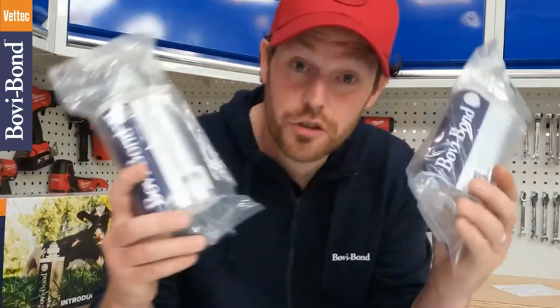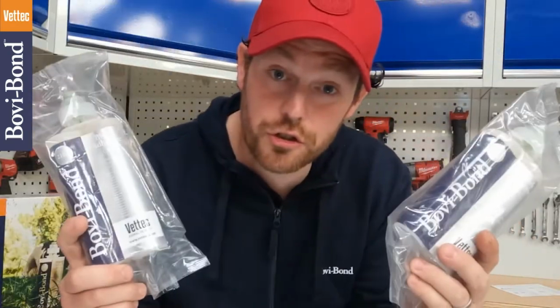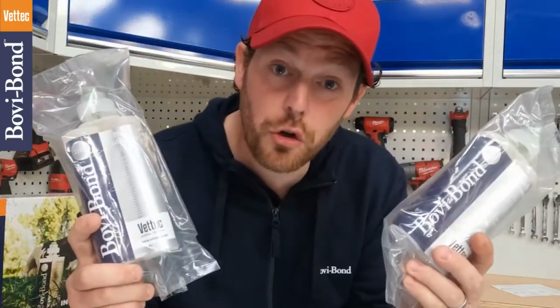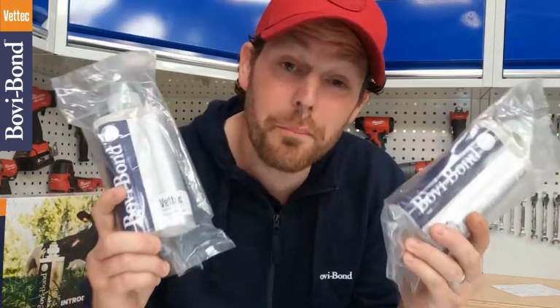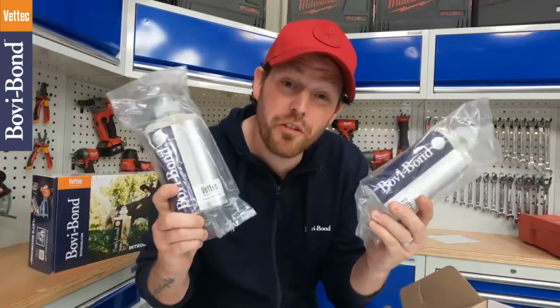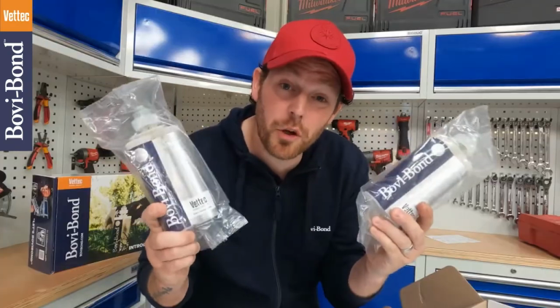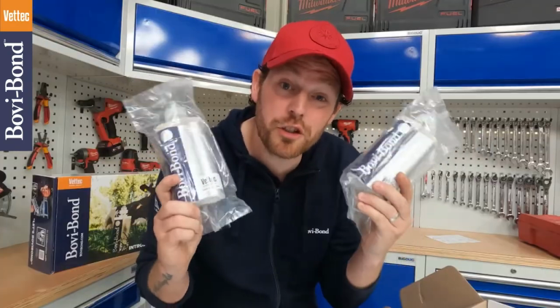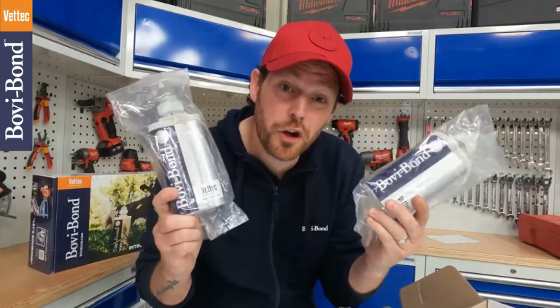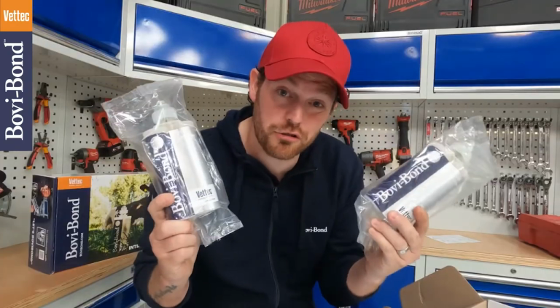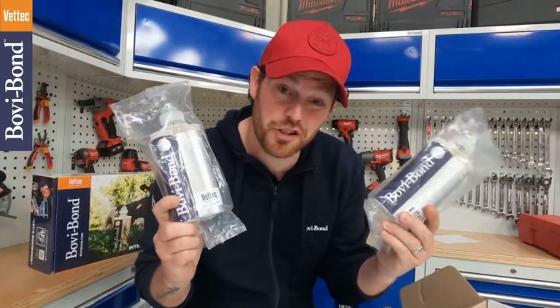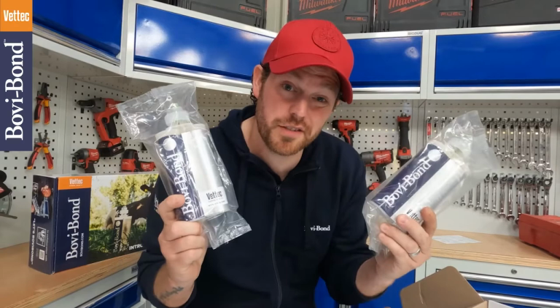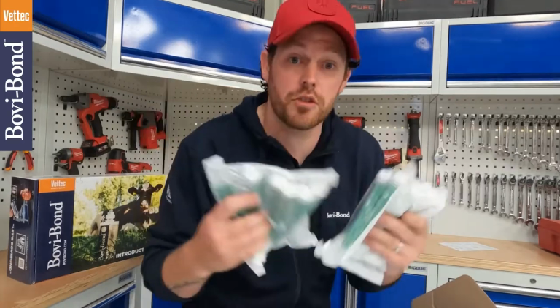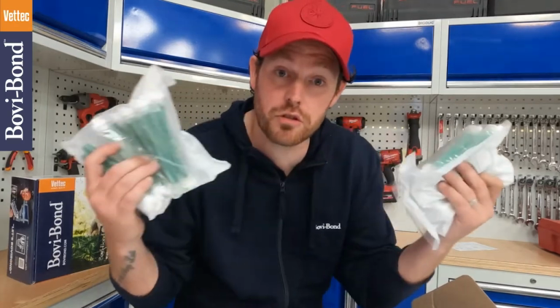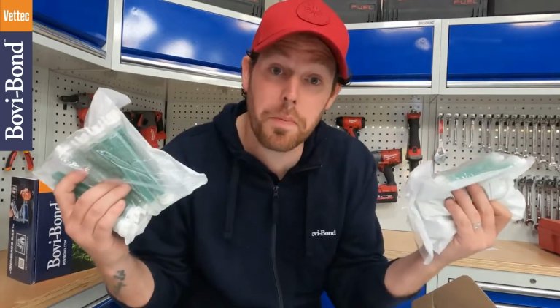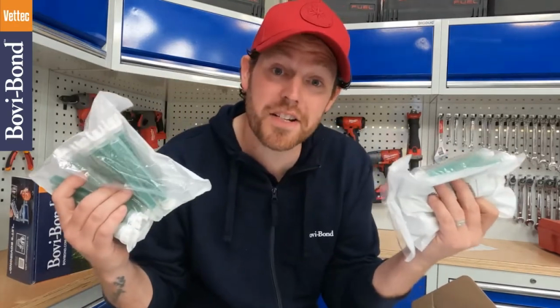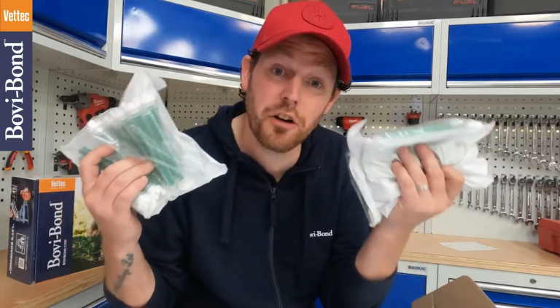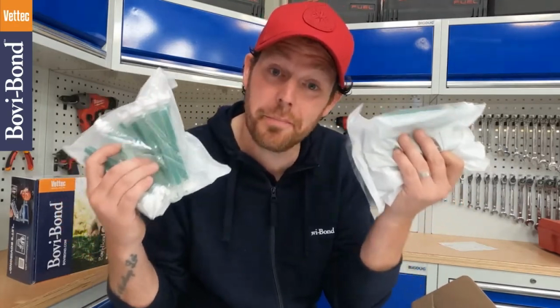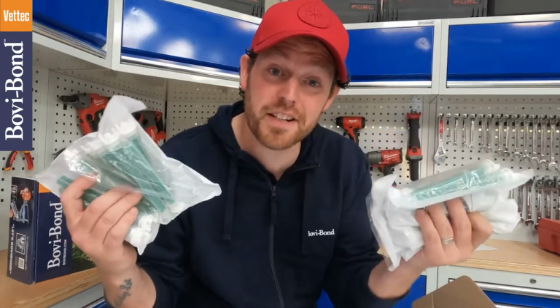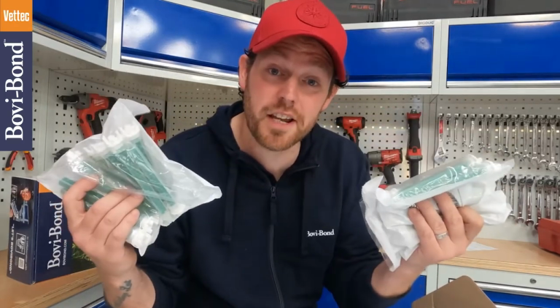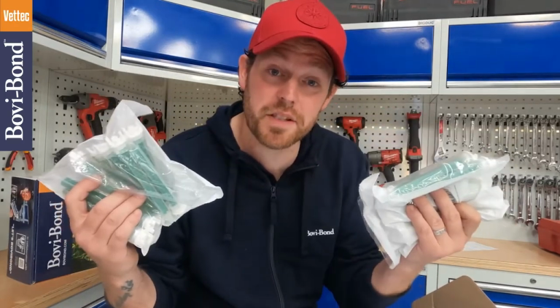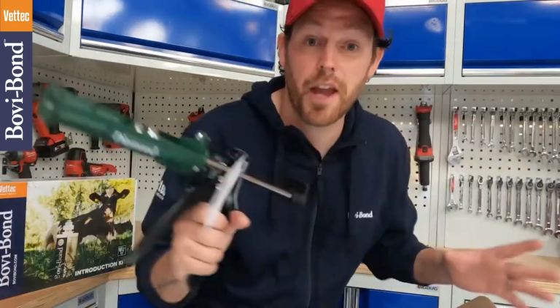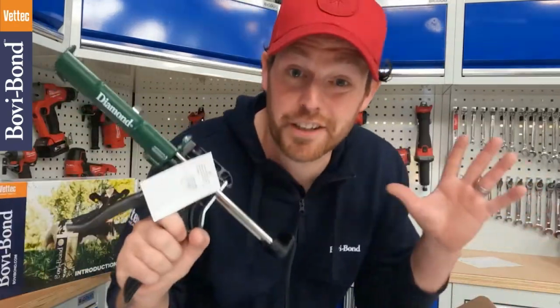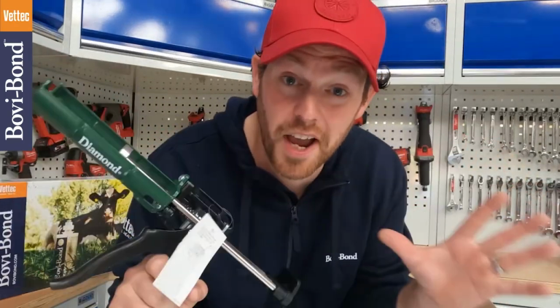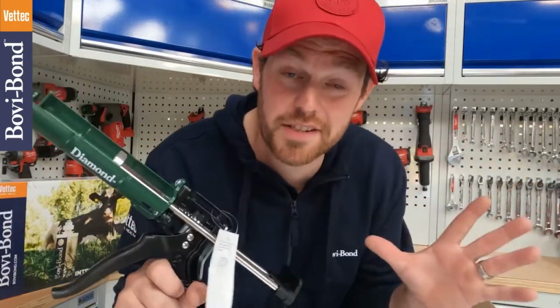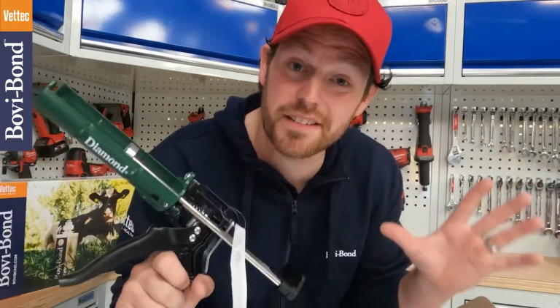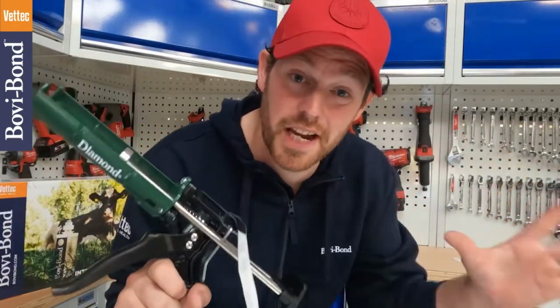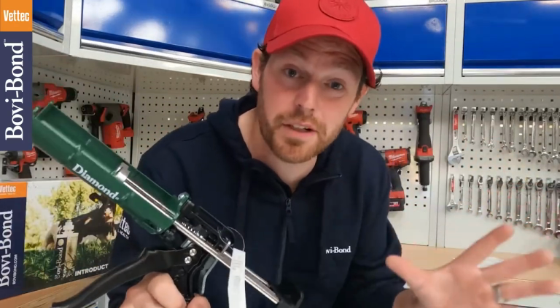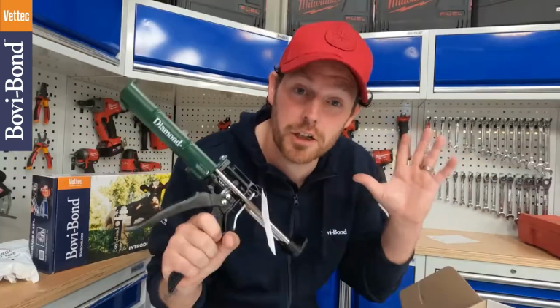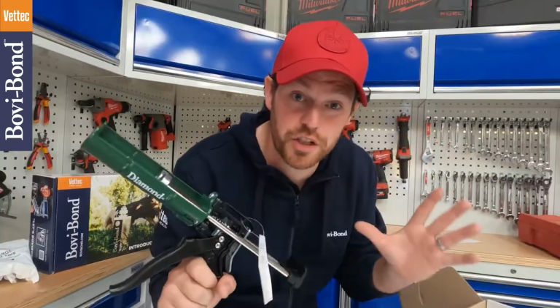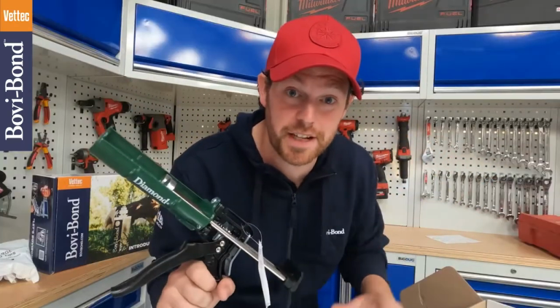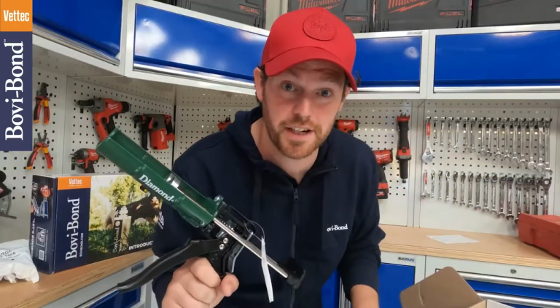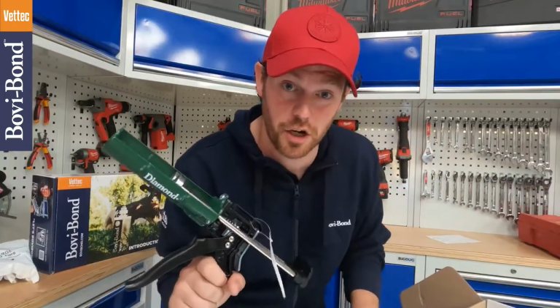Two Bovibond glue cartridges, two packs of mixing tips, and a fantastic diamond glue dispensing gun.